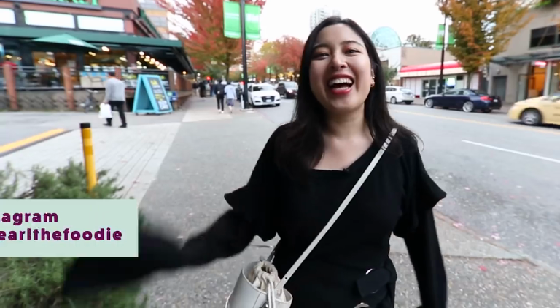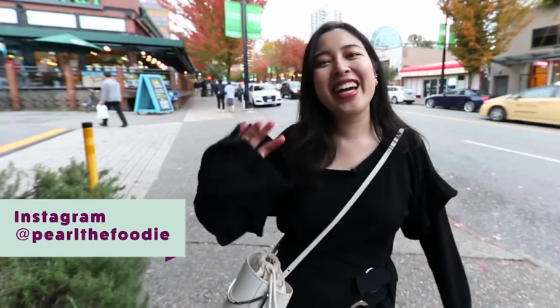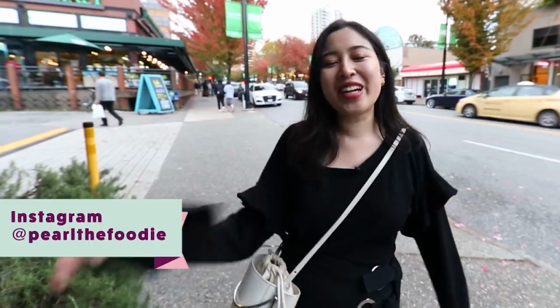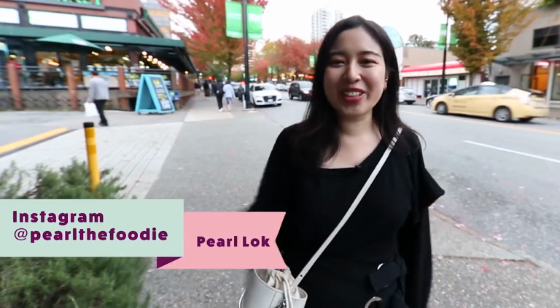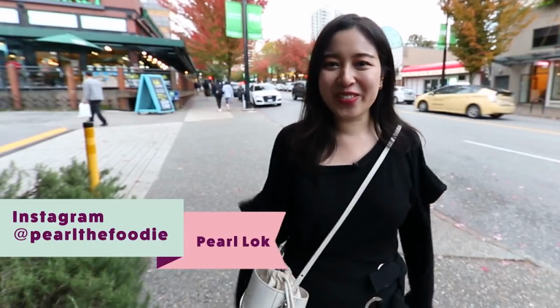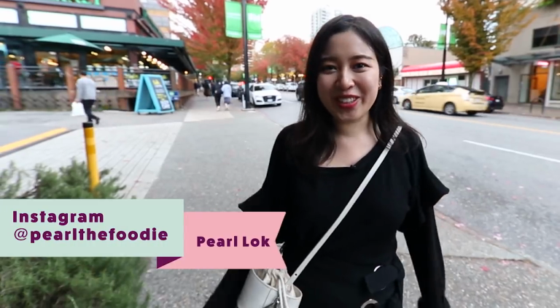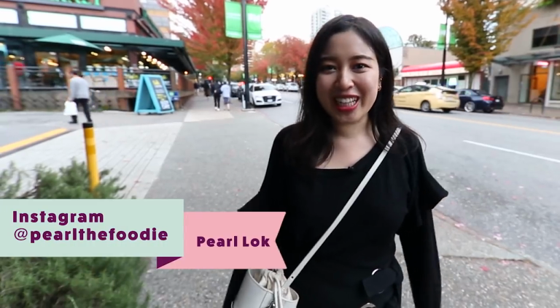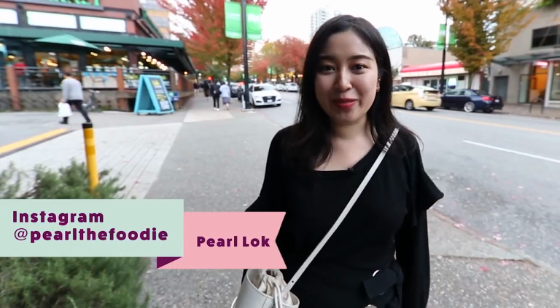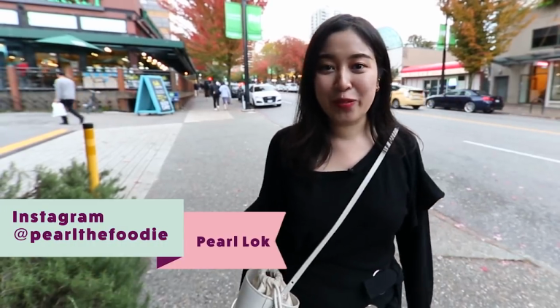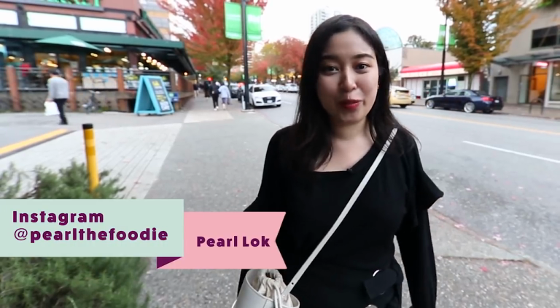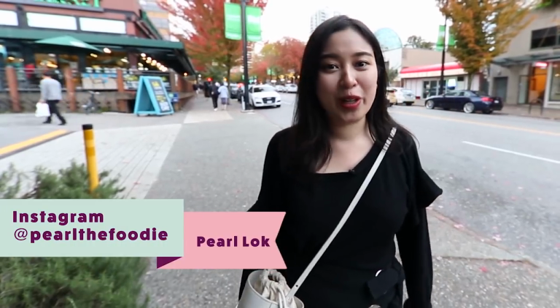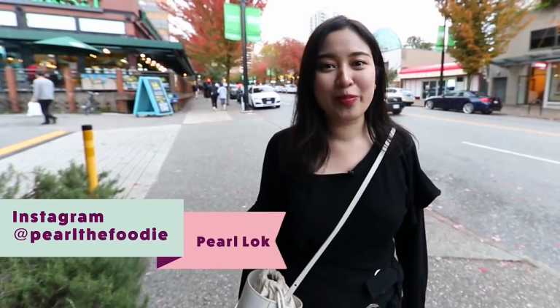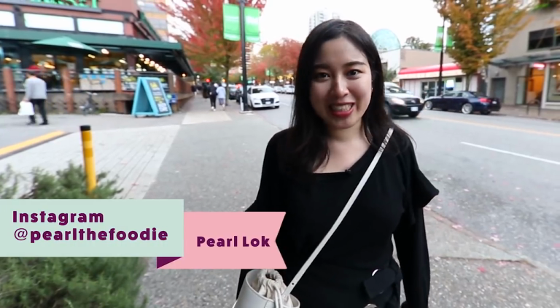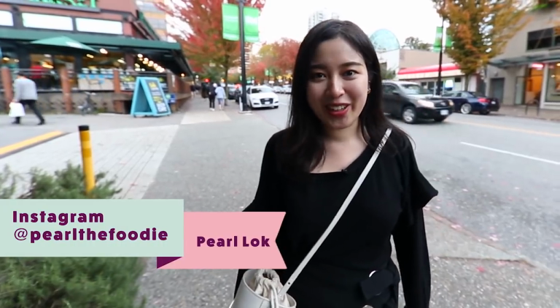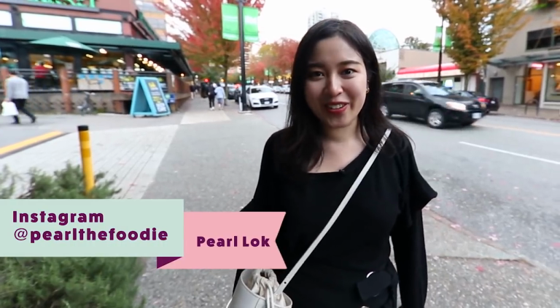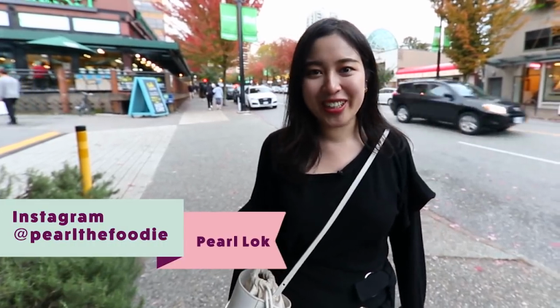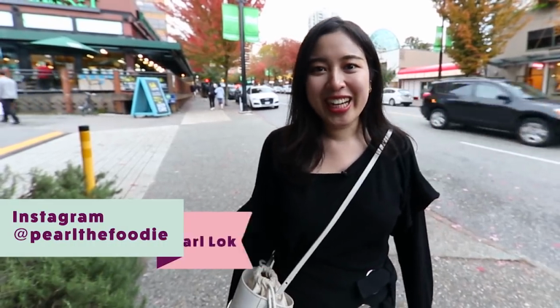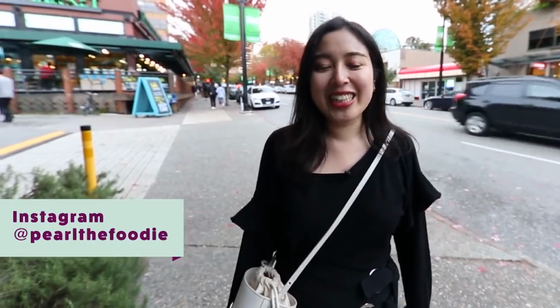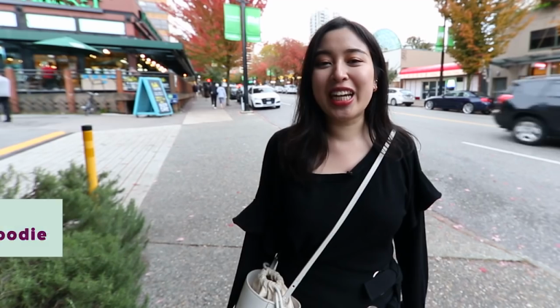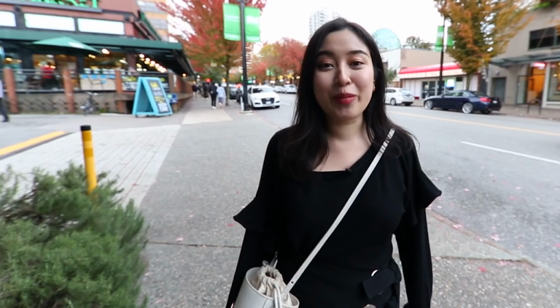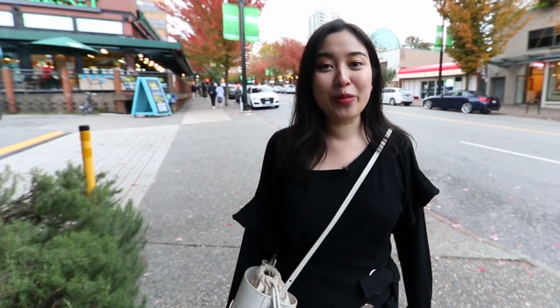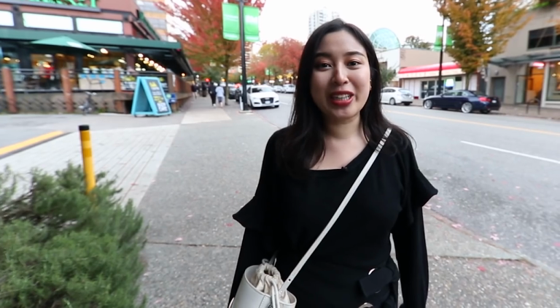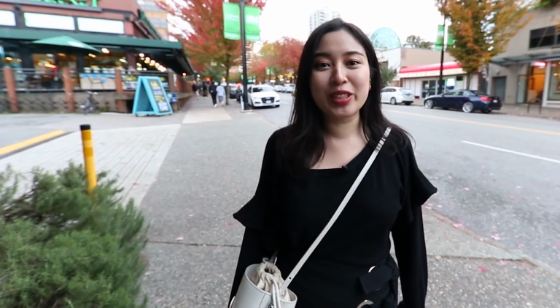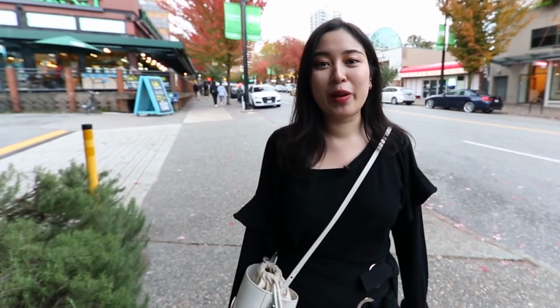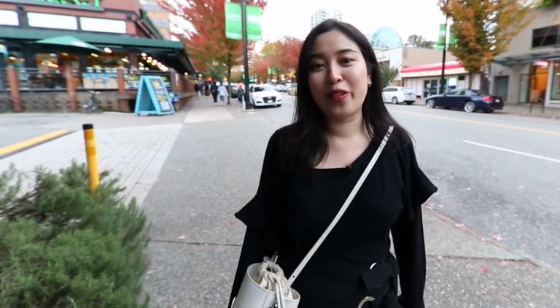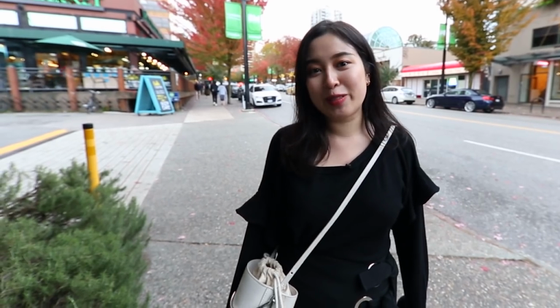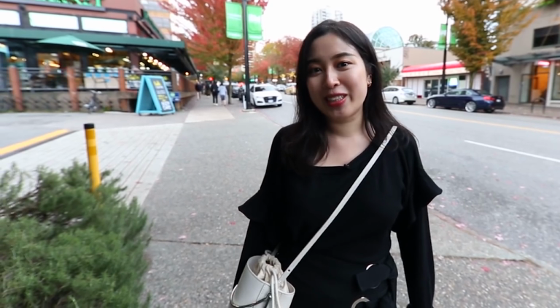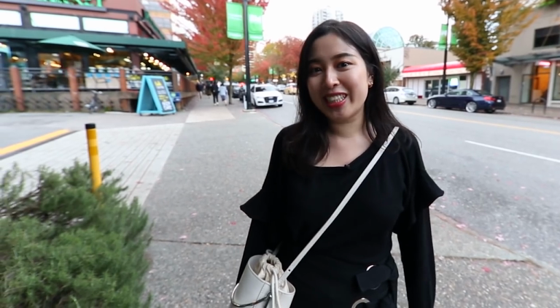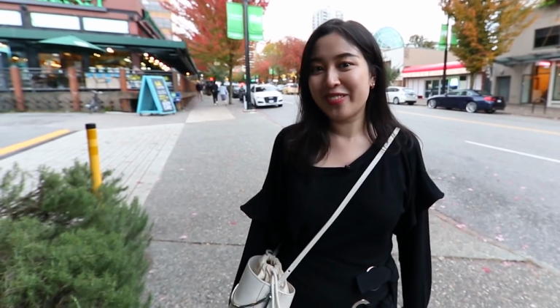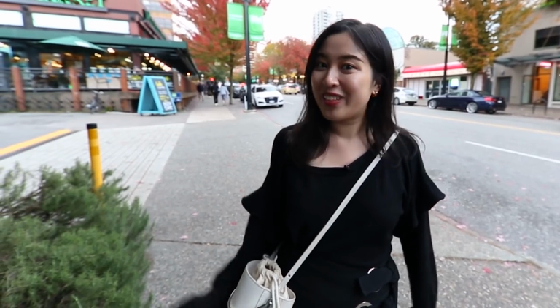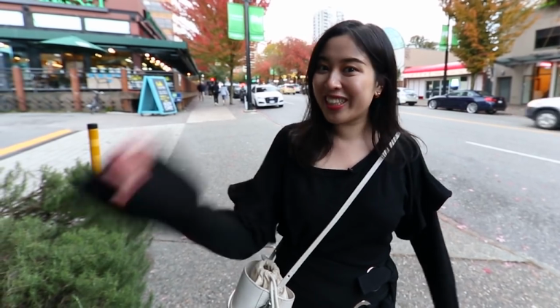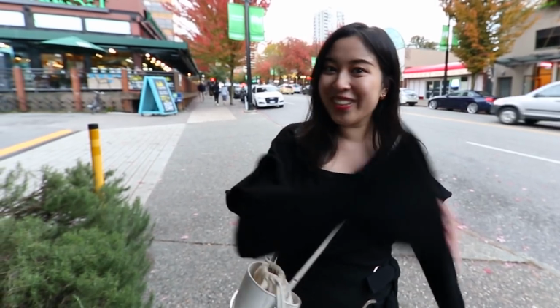Hi, I'm Pearl the Foodie and I'm a food blogger based in Vancouver, and today I'm gonna bring you to my favorite spot to eat. Let's go!